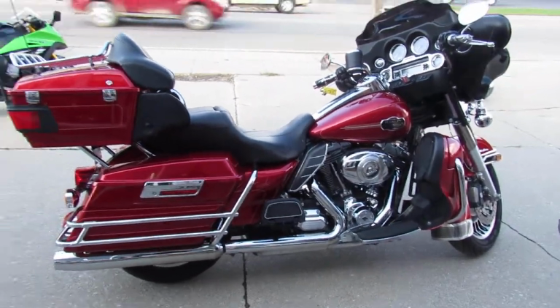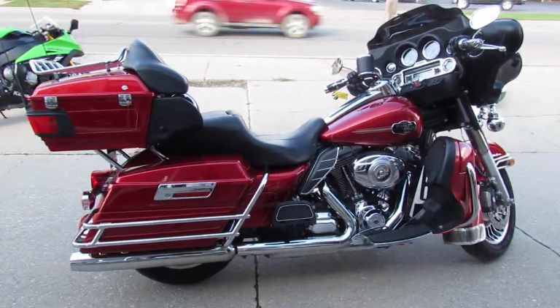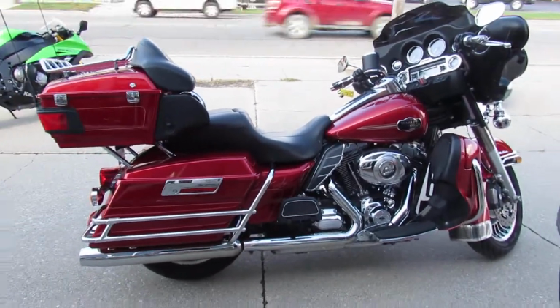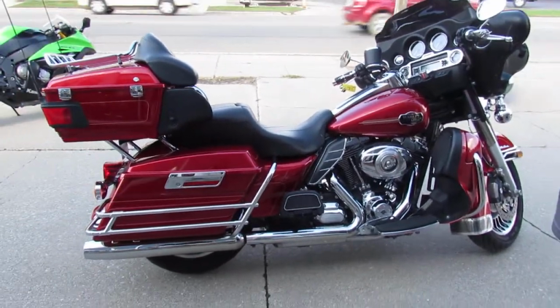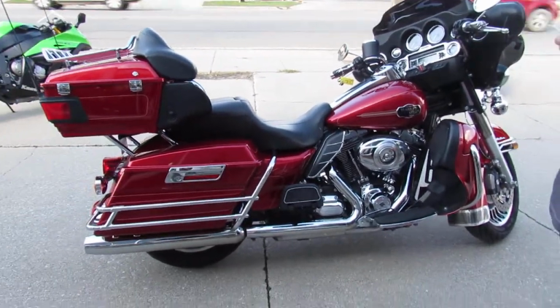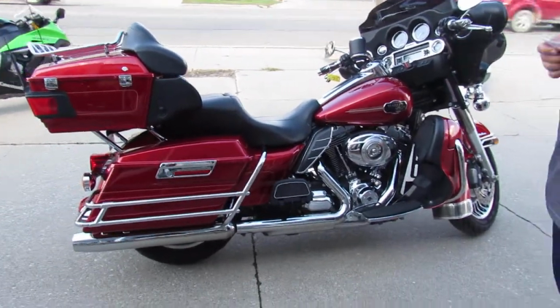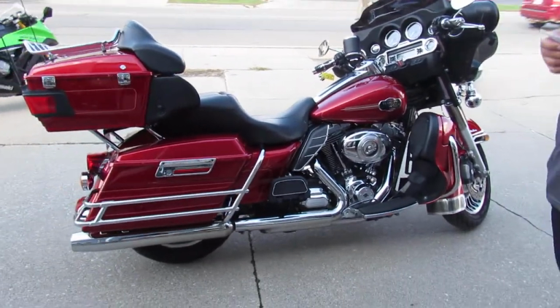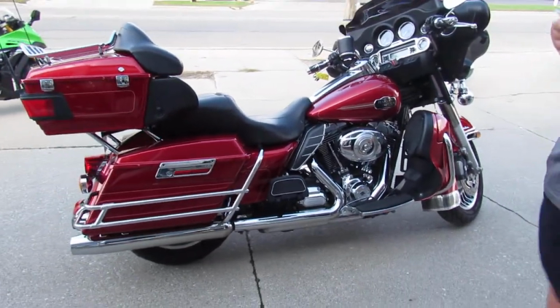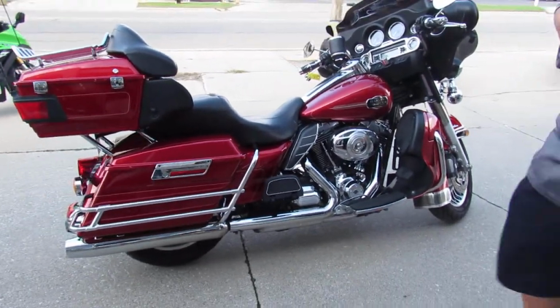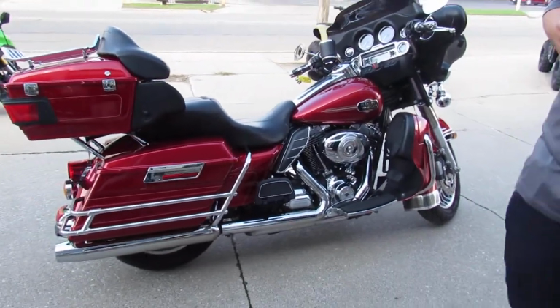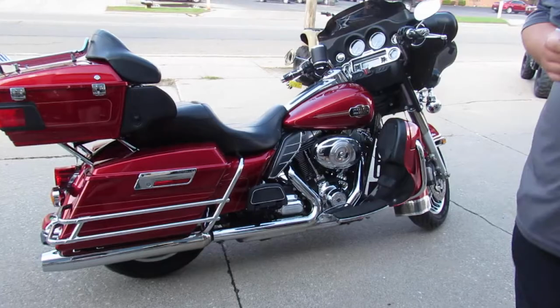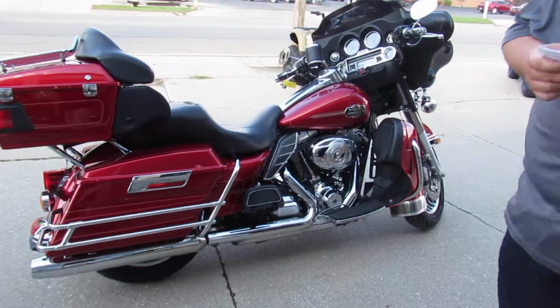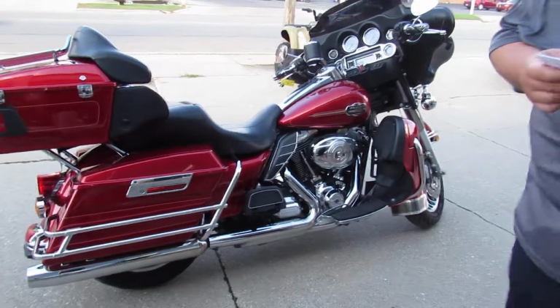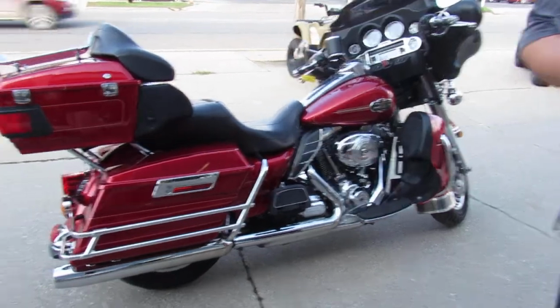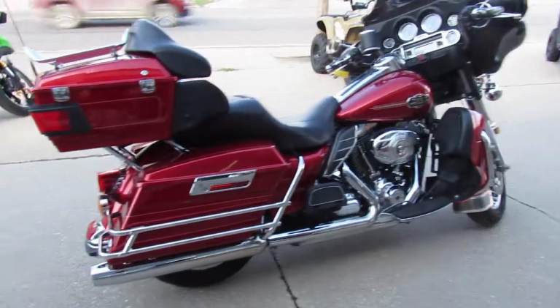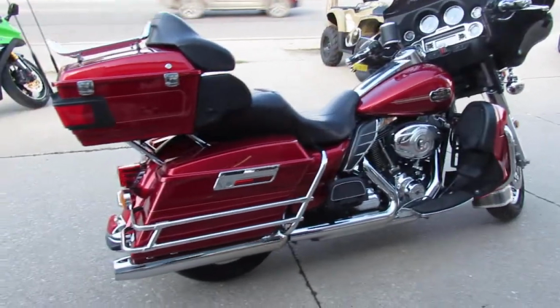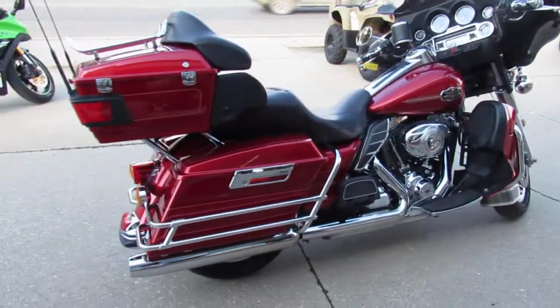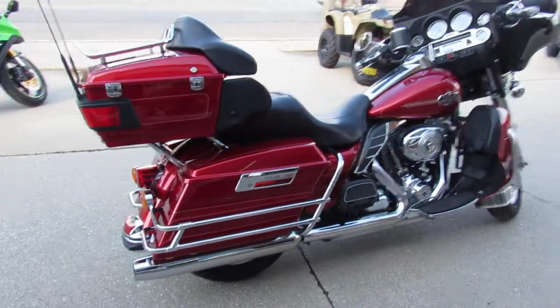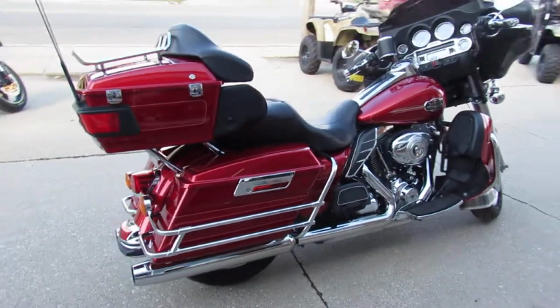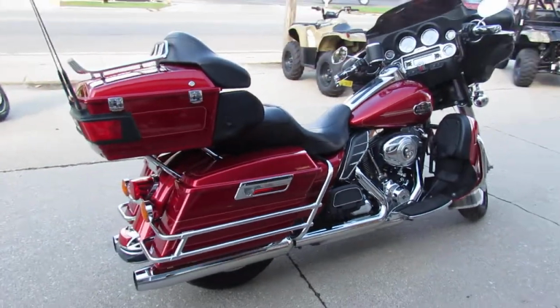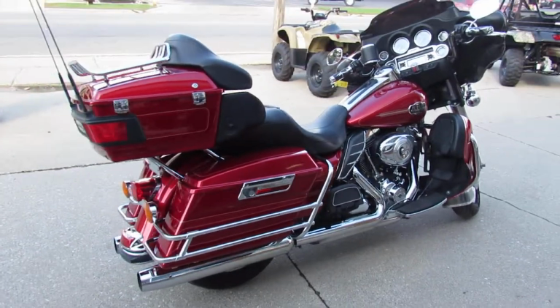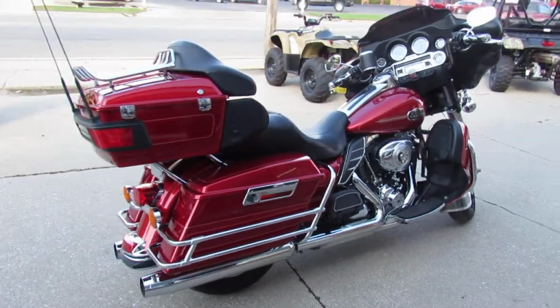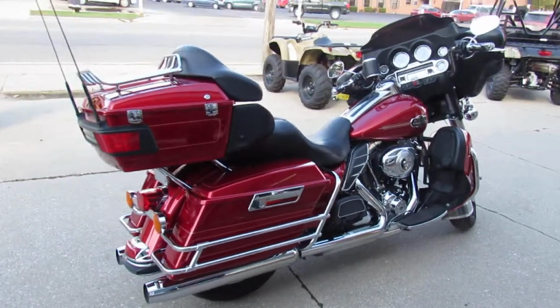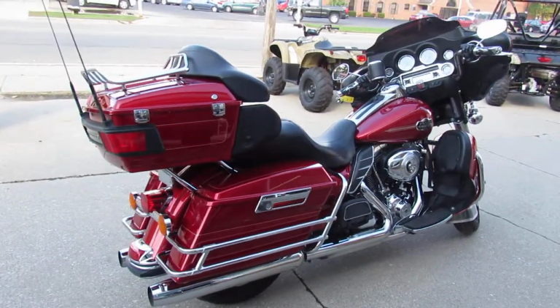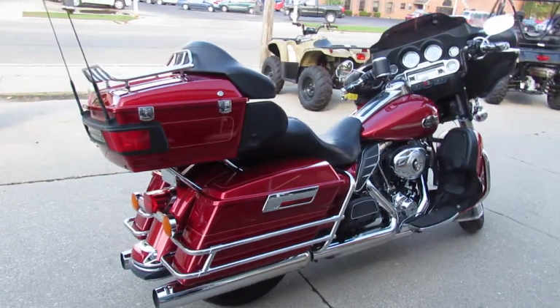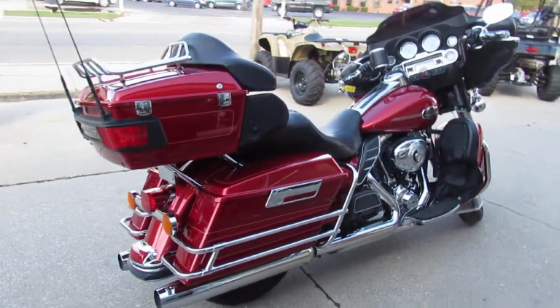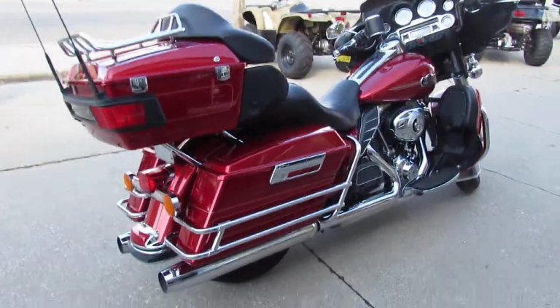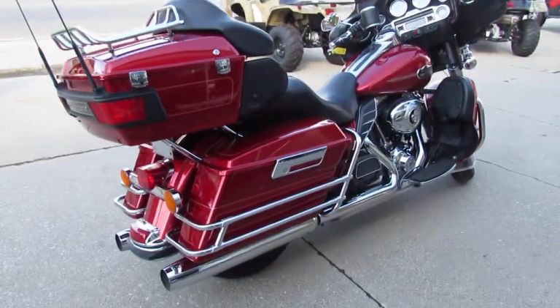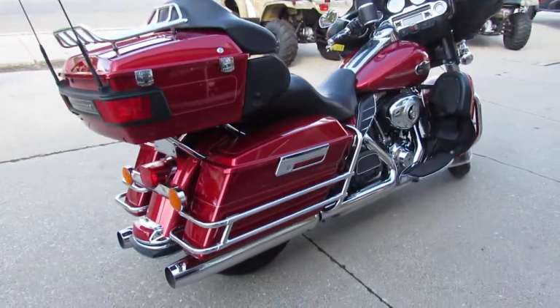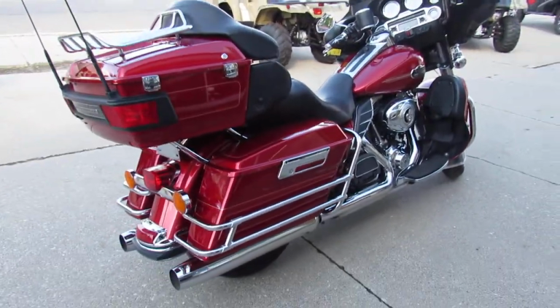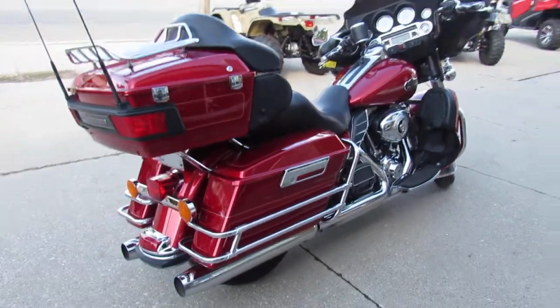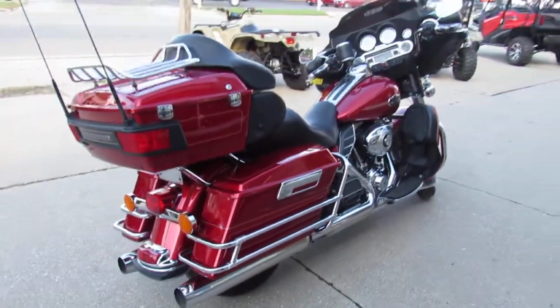Just a really clean, sharp bike. You guys can buy this one with confidence. Crank up the tunes and enjoy the ride.